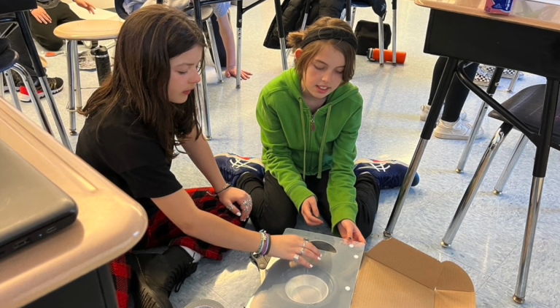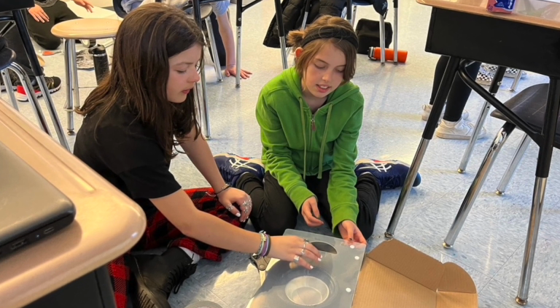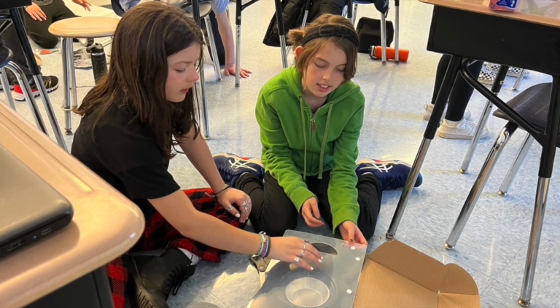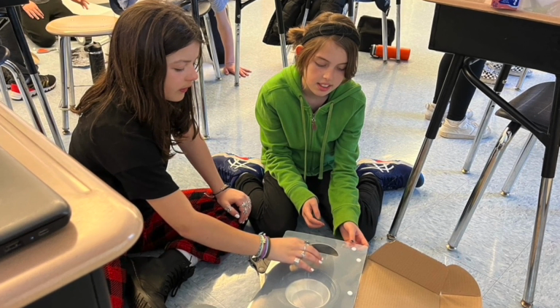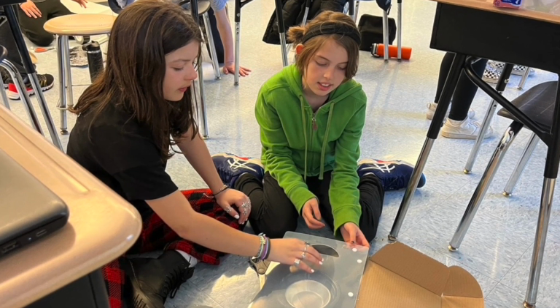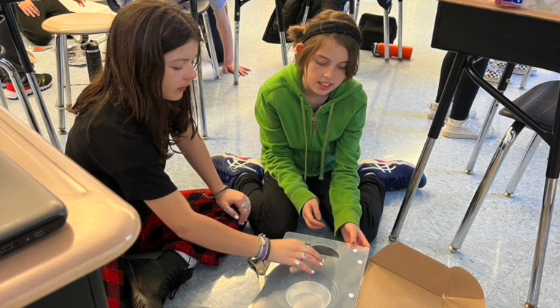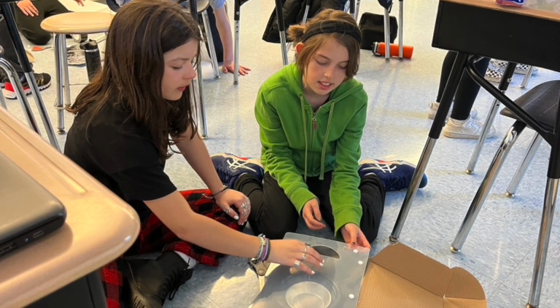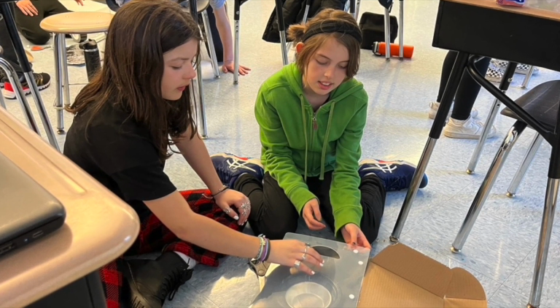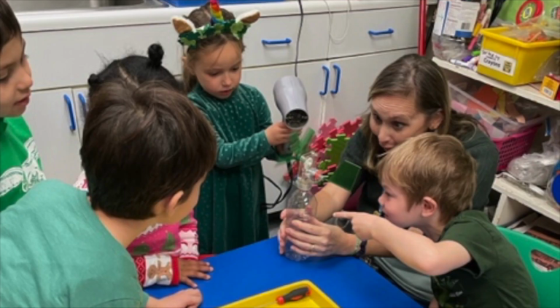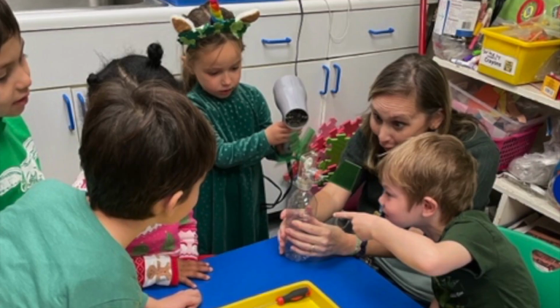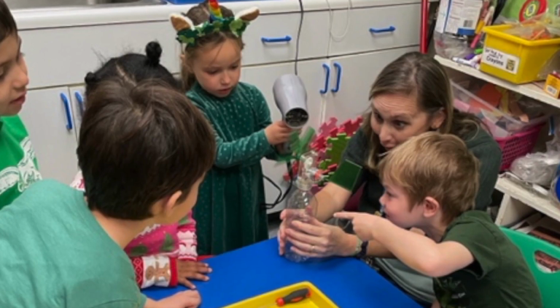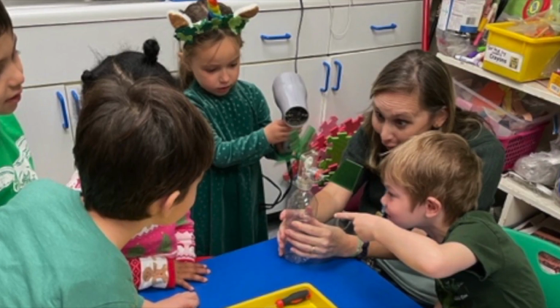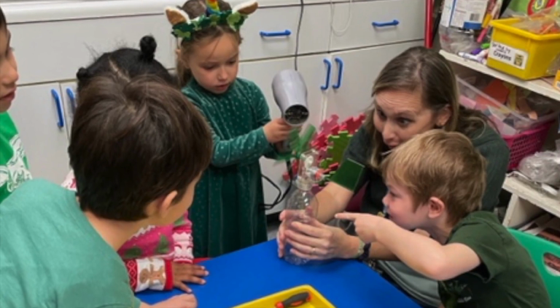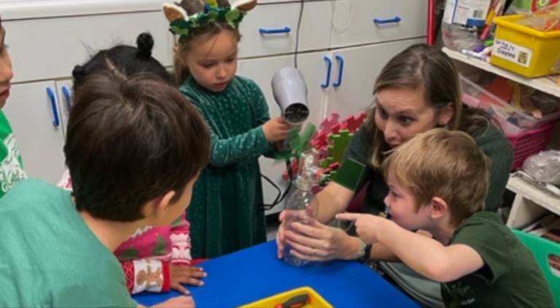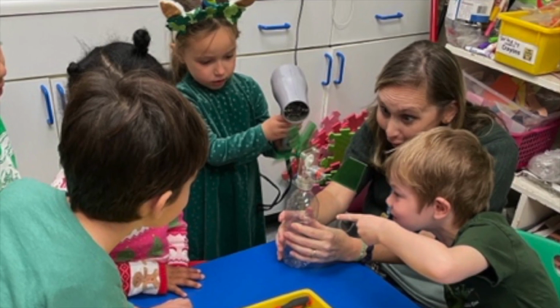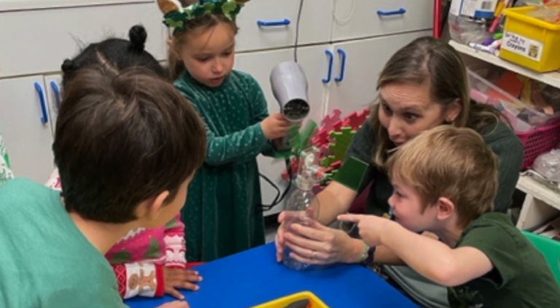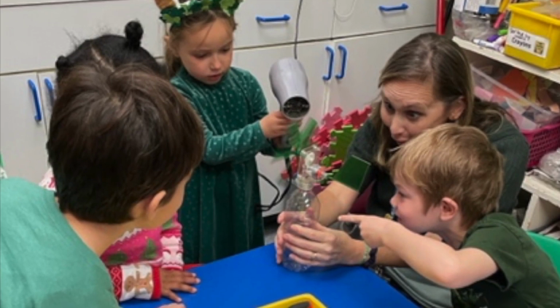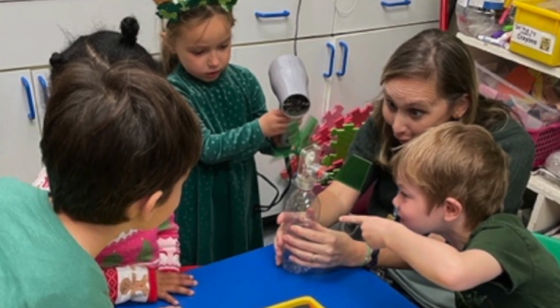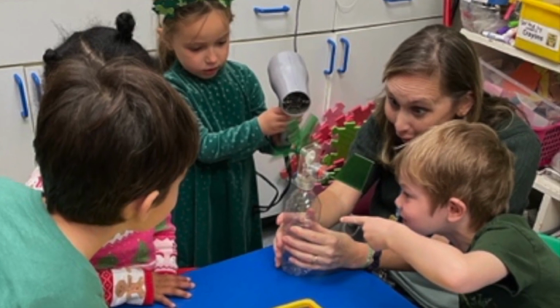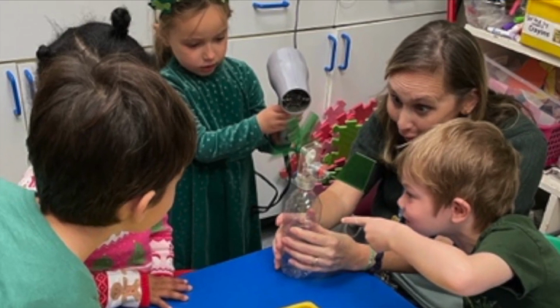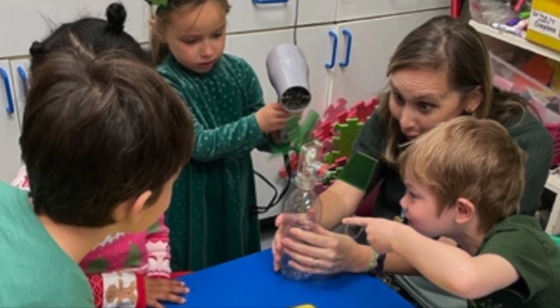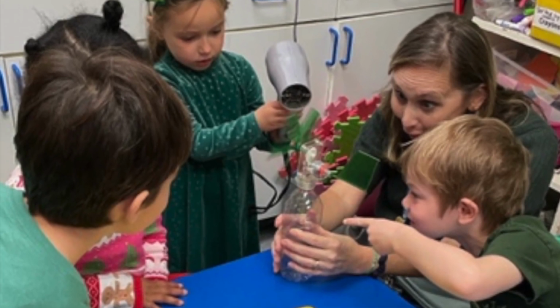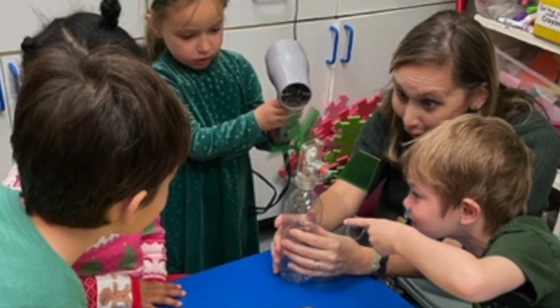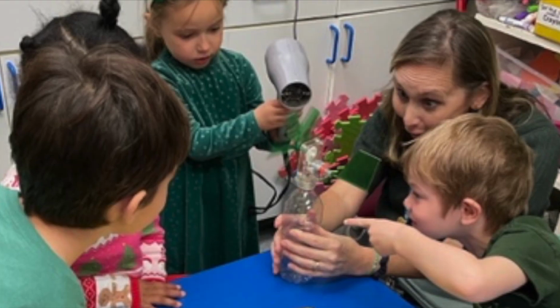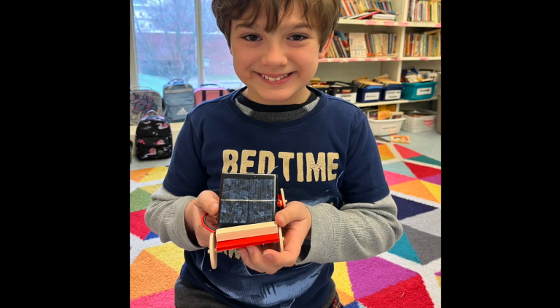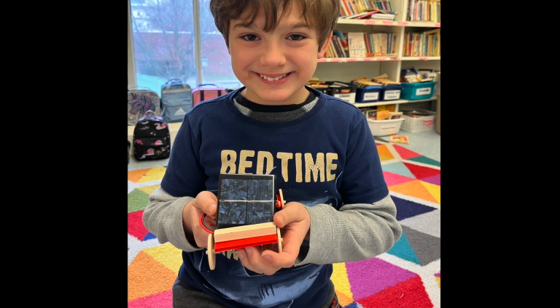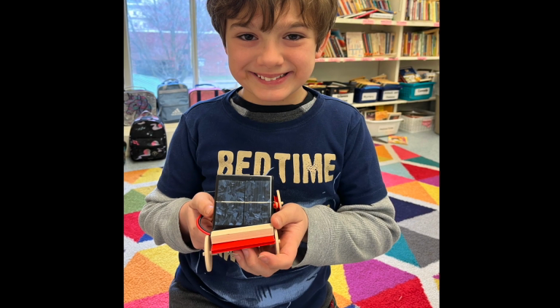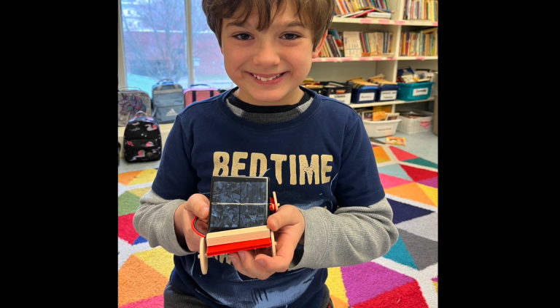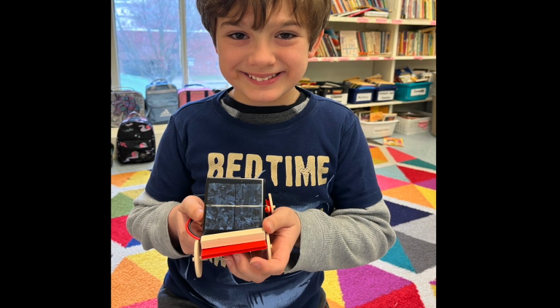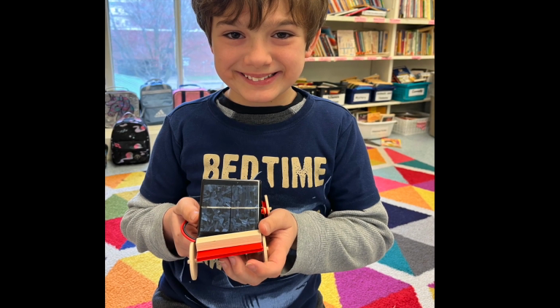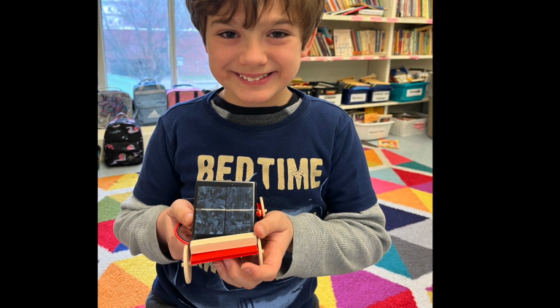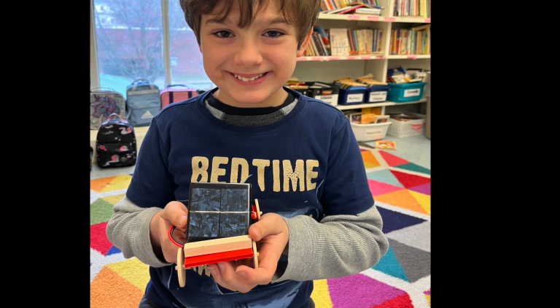Students also learned how to build simple machines such as windmills, solar ovens, and even solar toy cars.